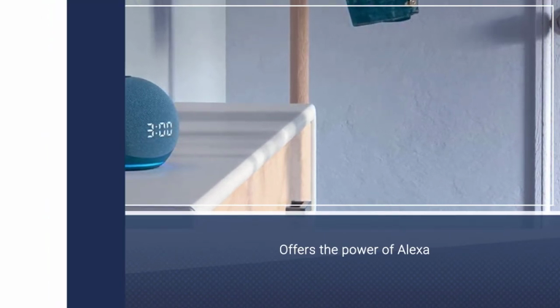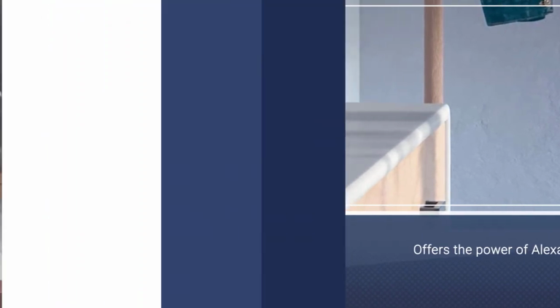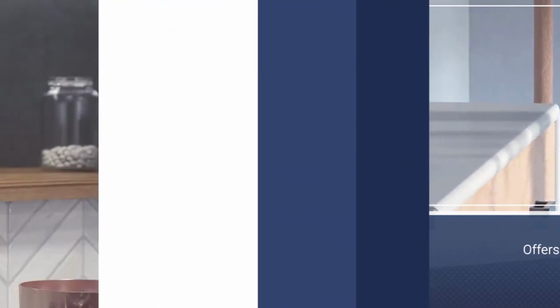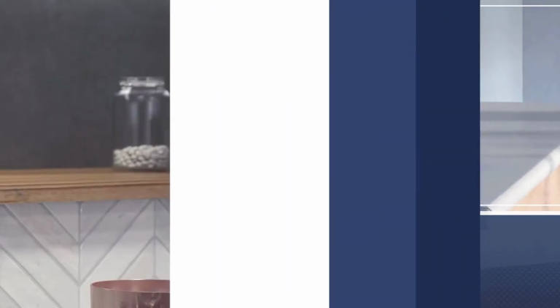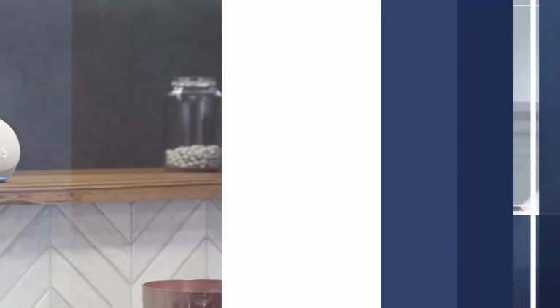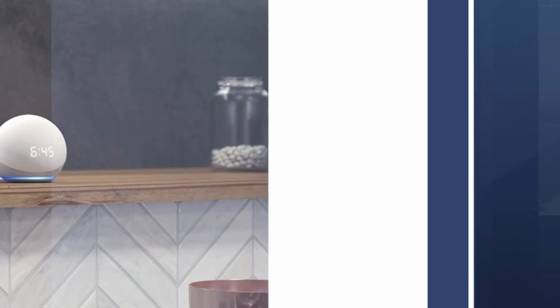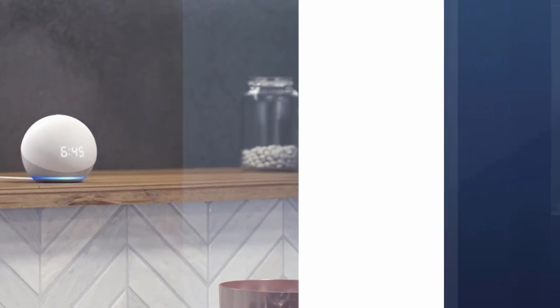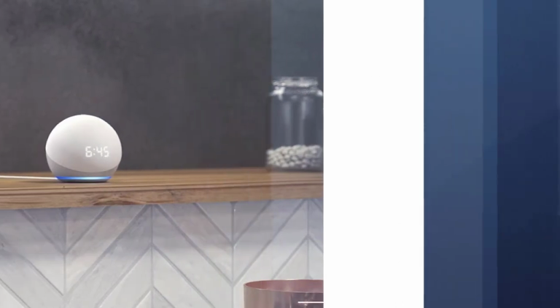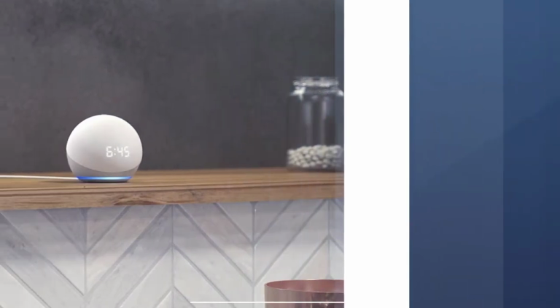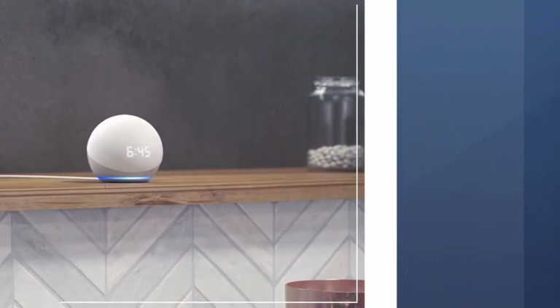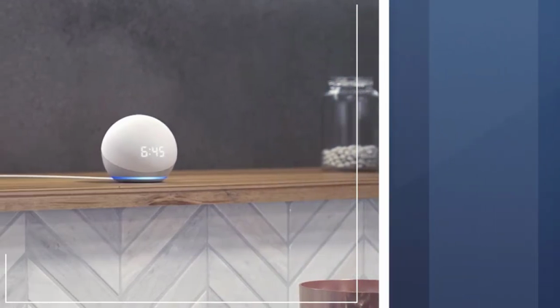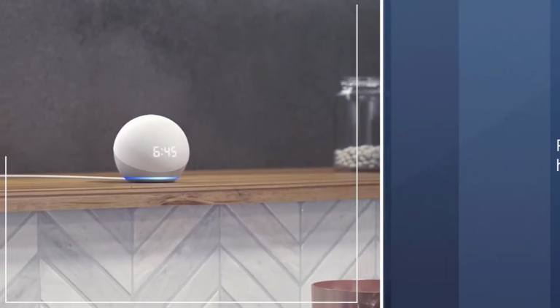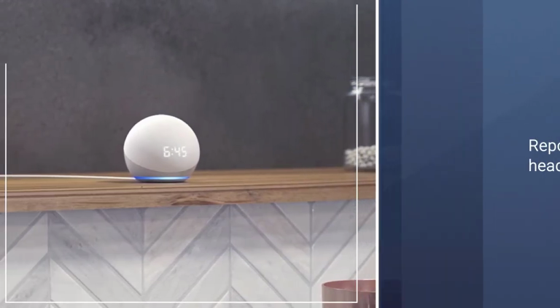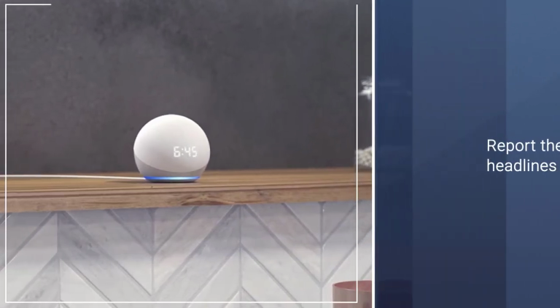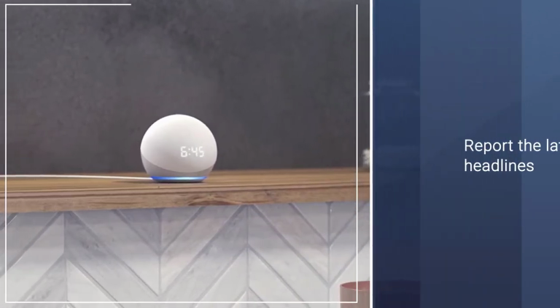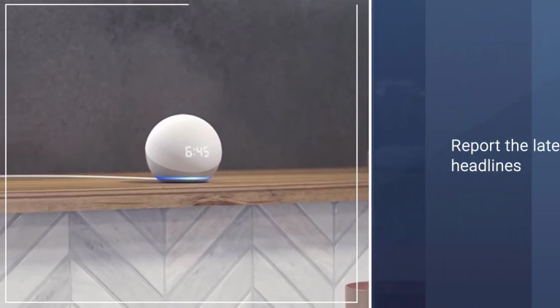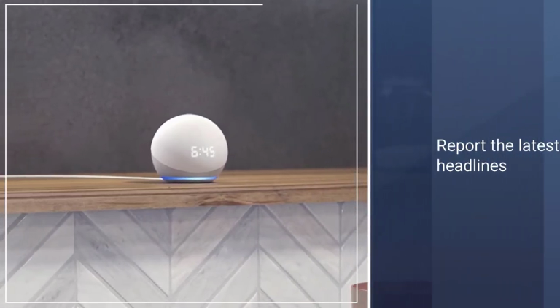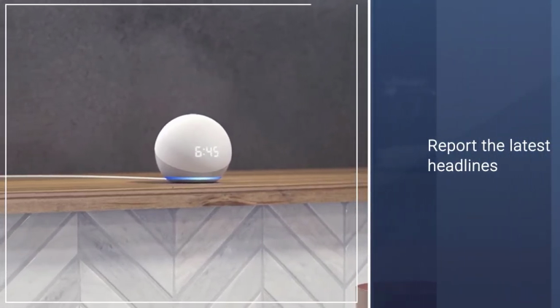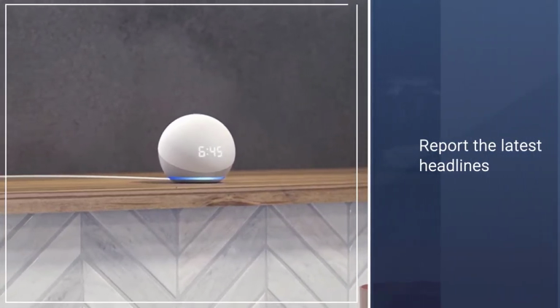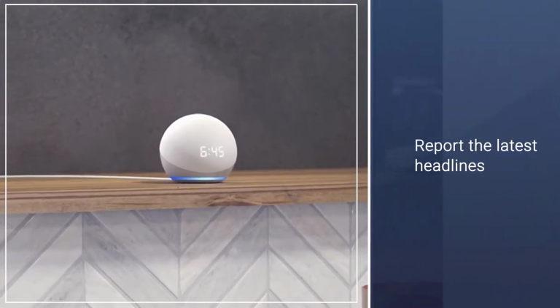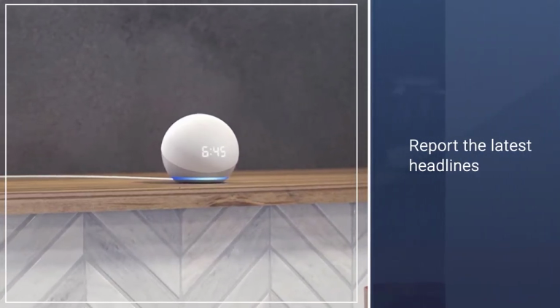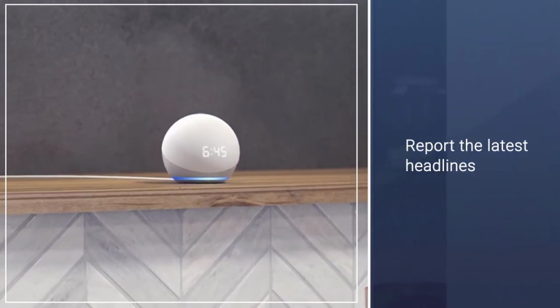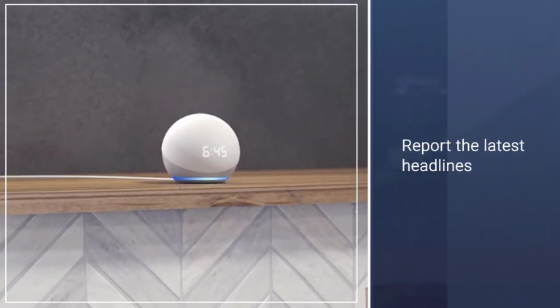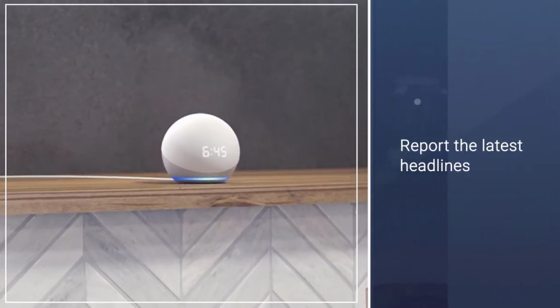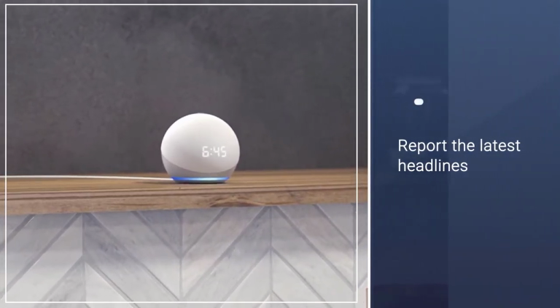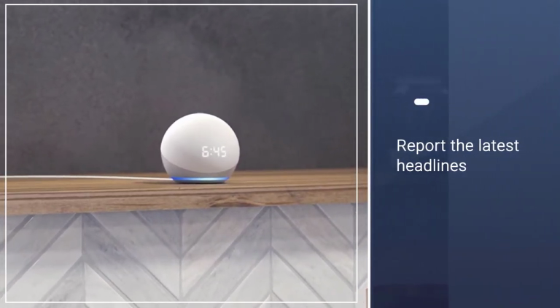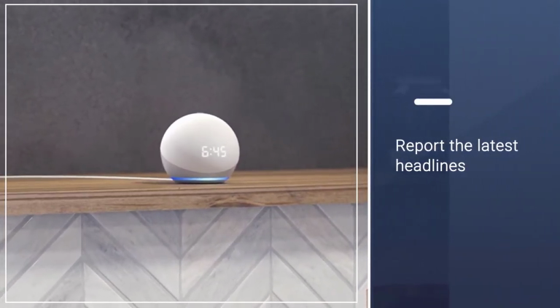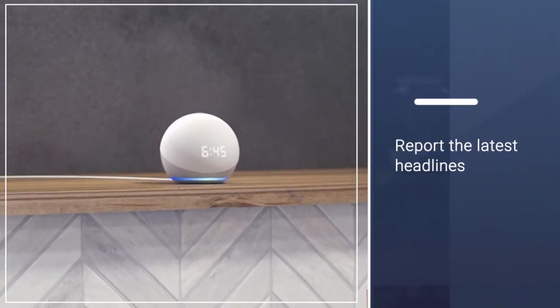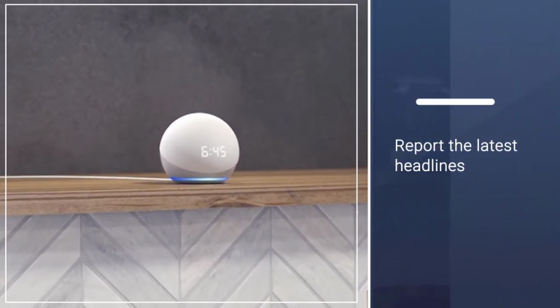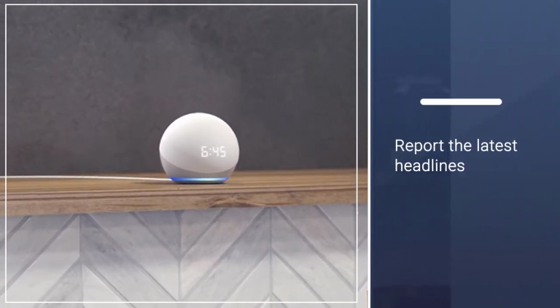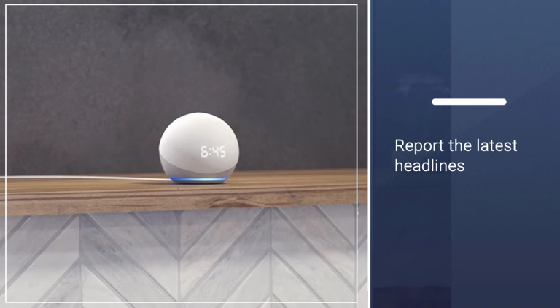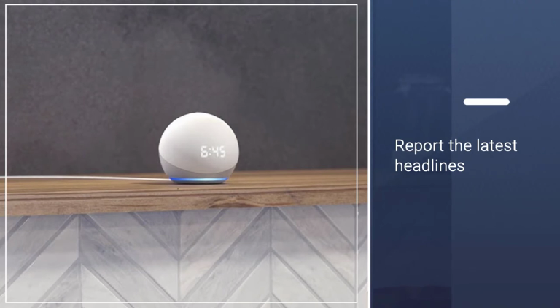Alexa will set alarms, report the latest headlines, check the weather, and answer random questions through voice control.